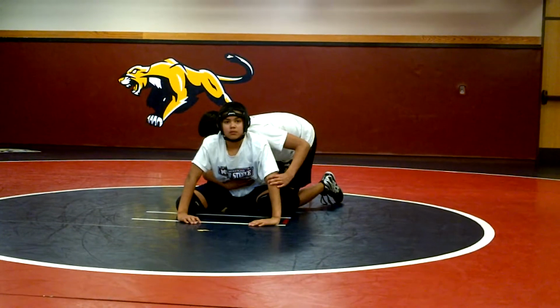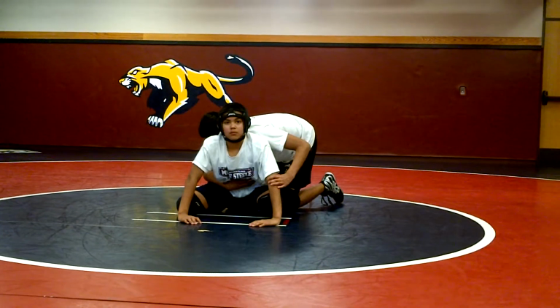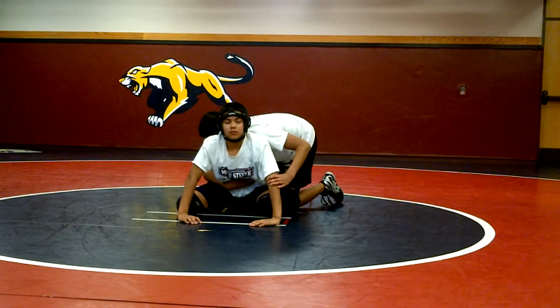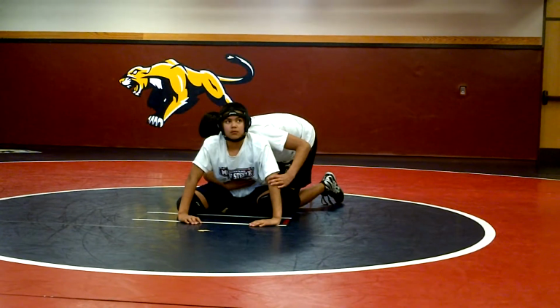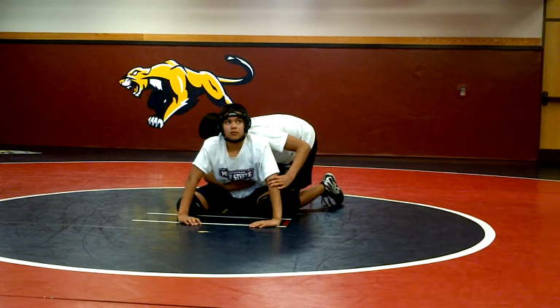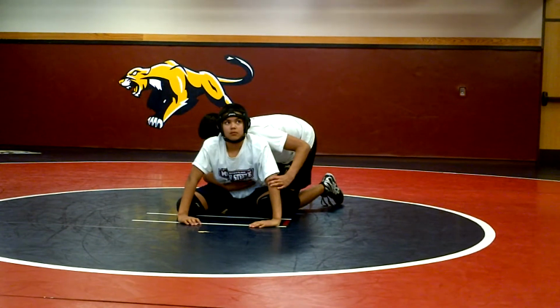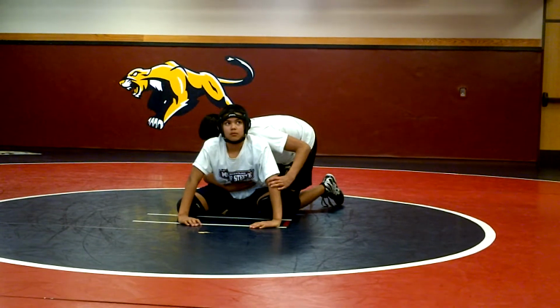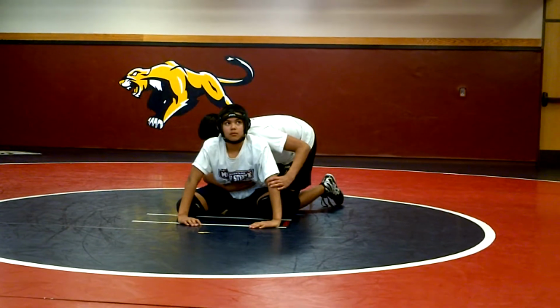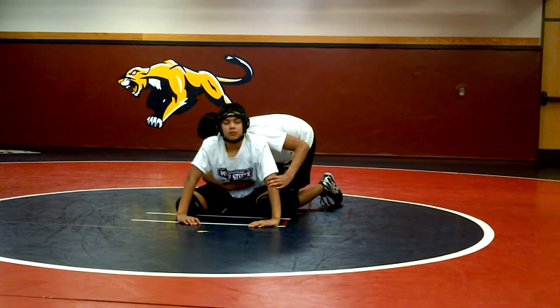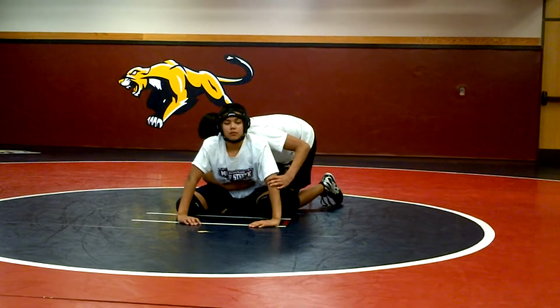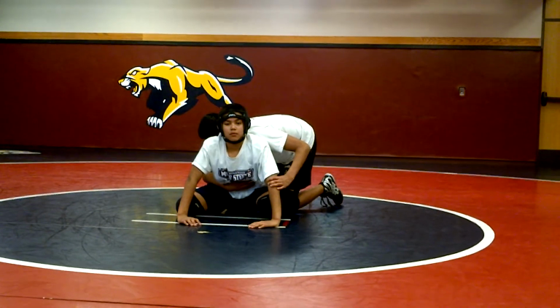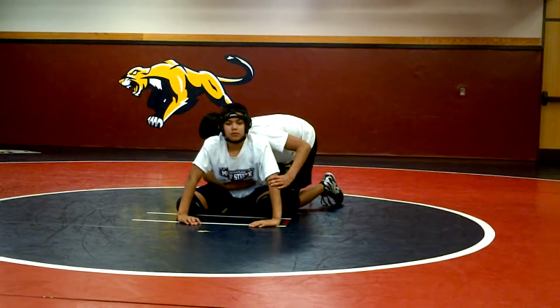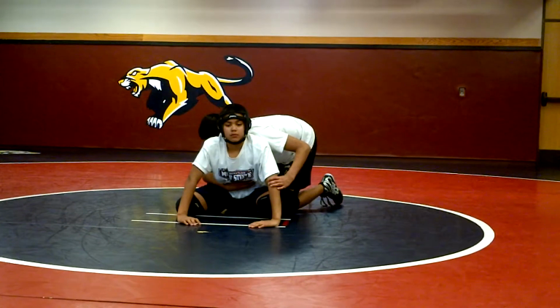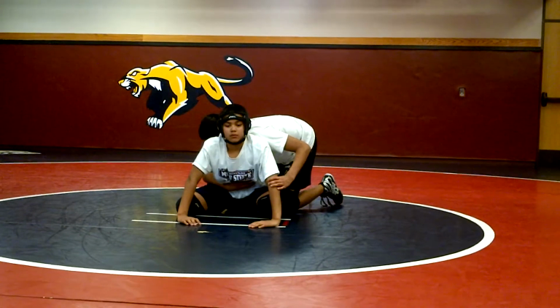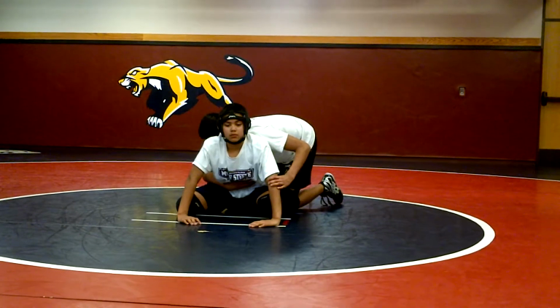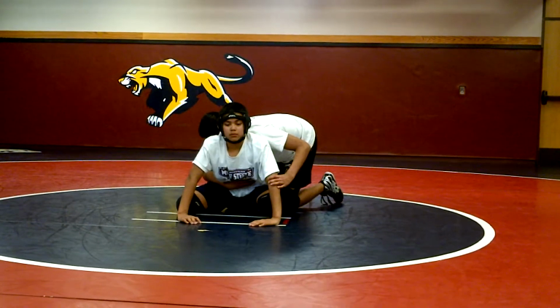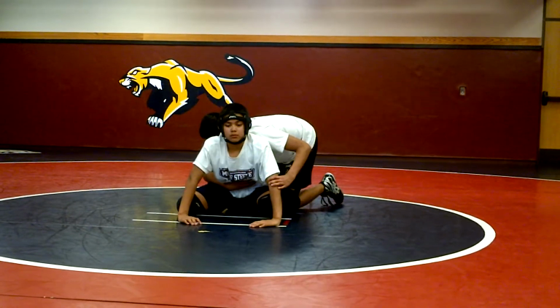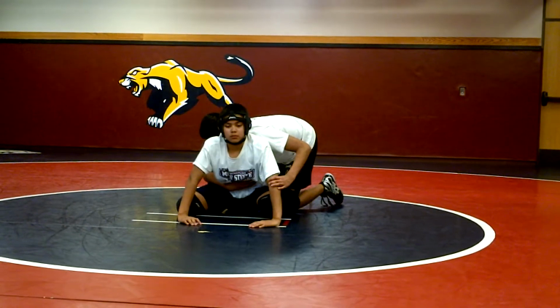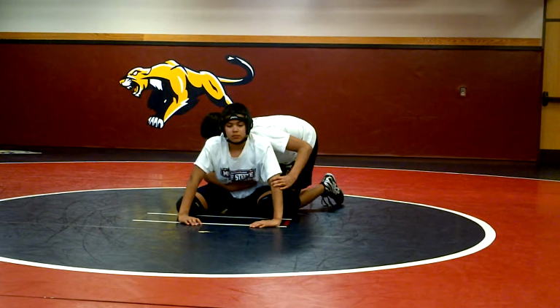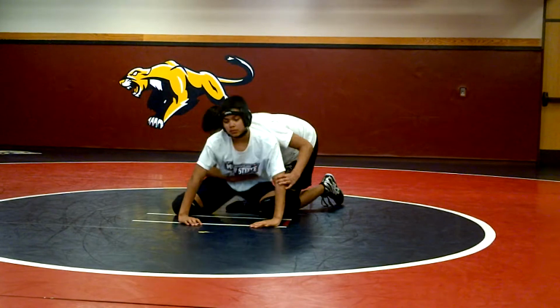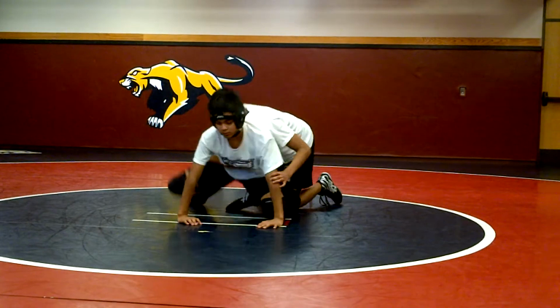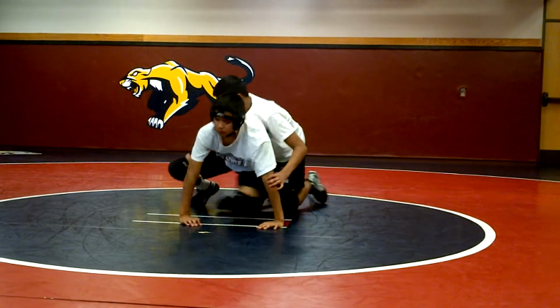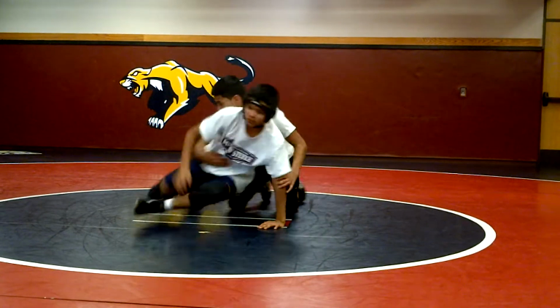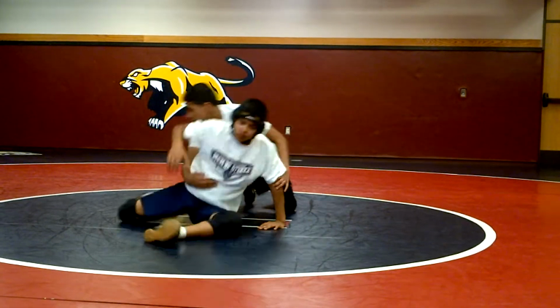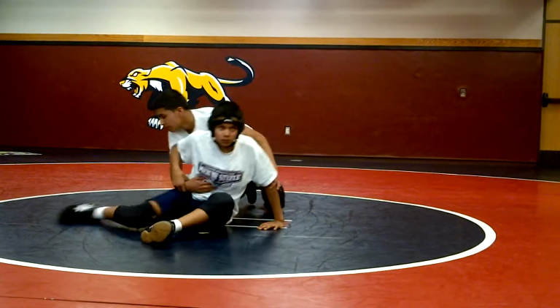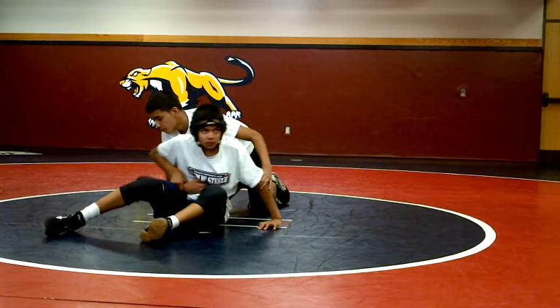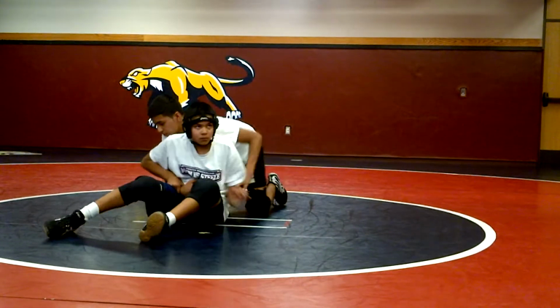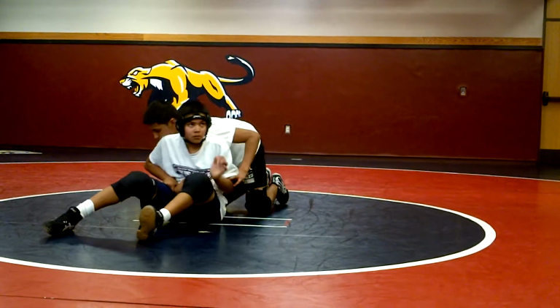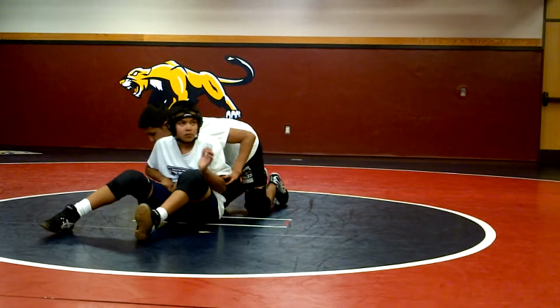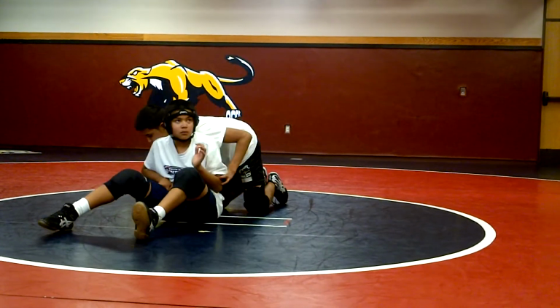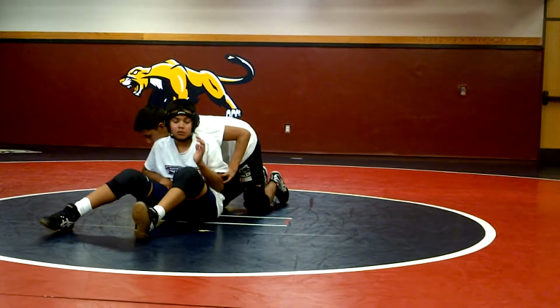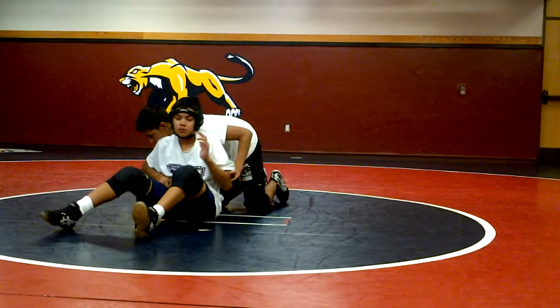Sit out, cut away. Sit out, cut away. Dave sits out. Get wrist control.